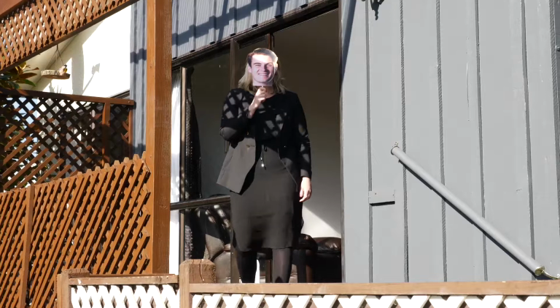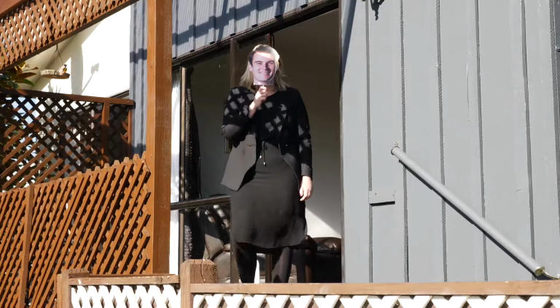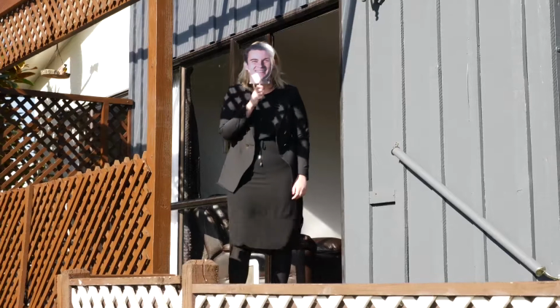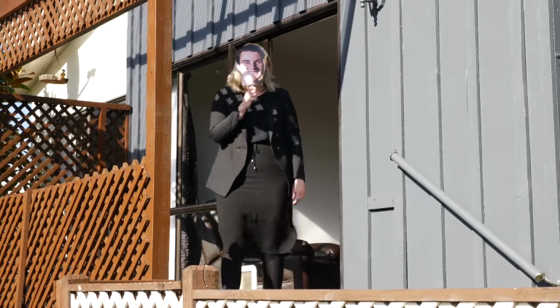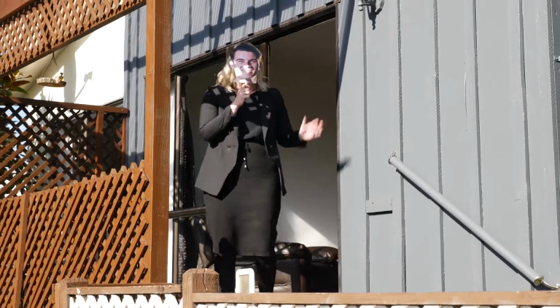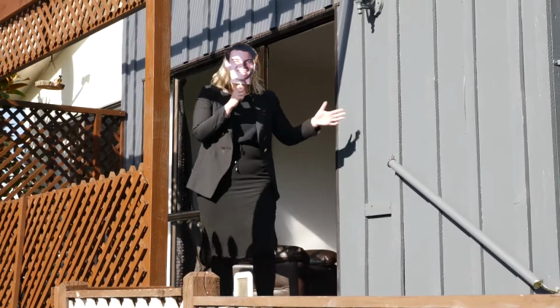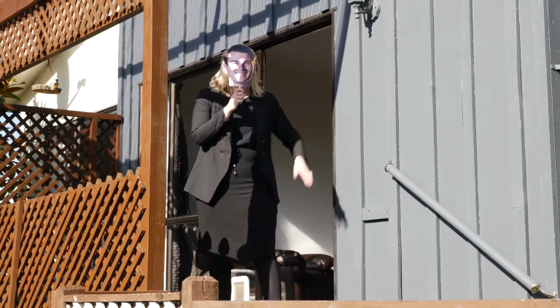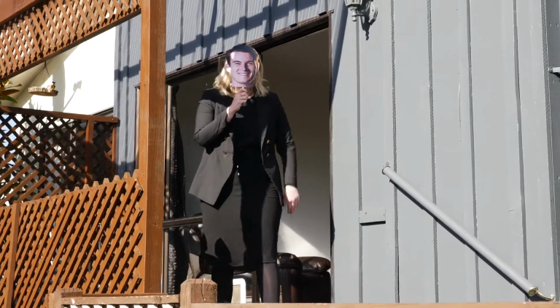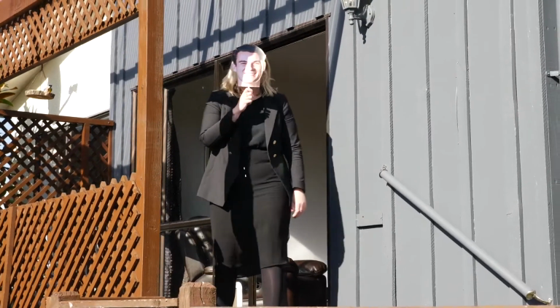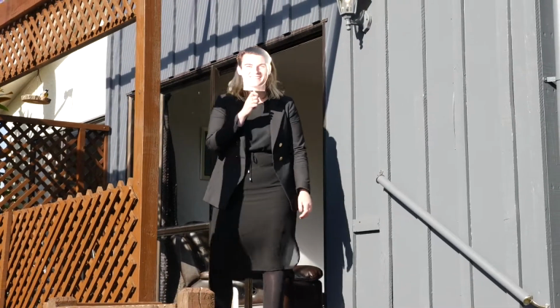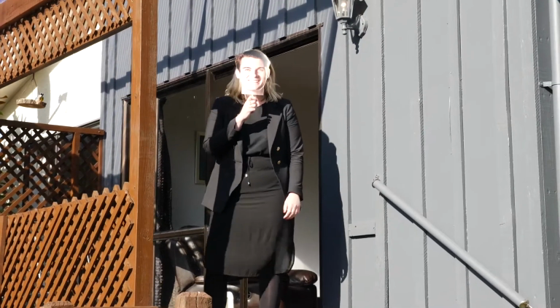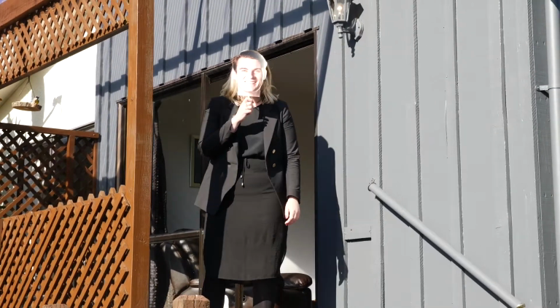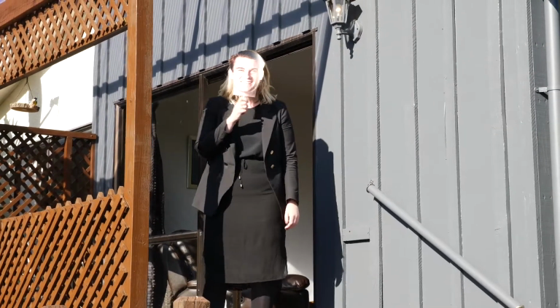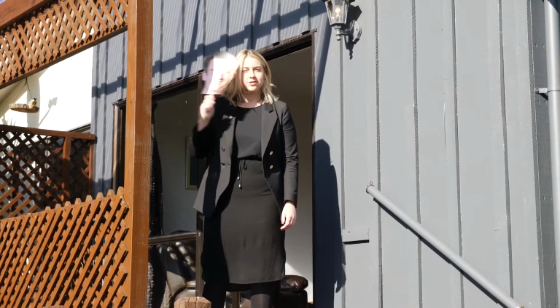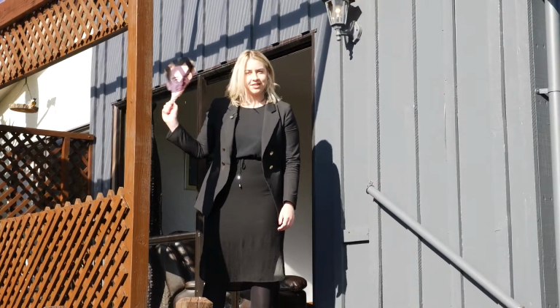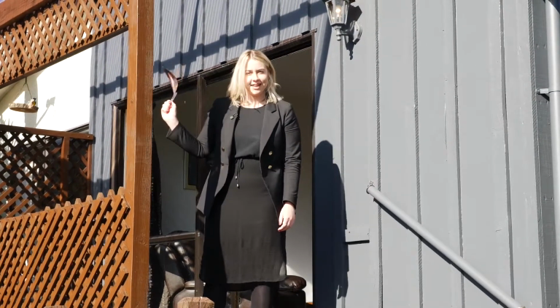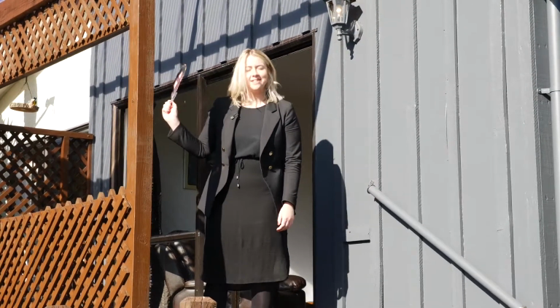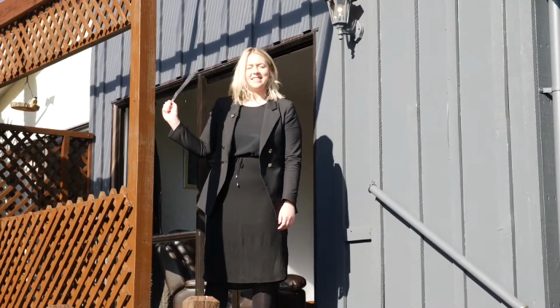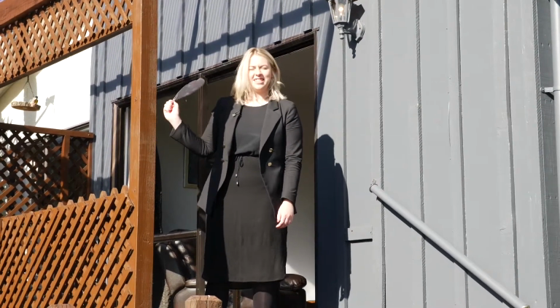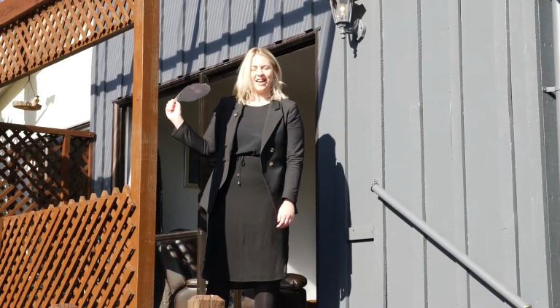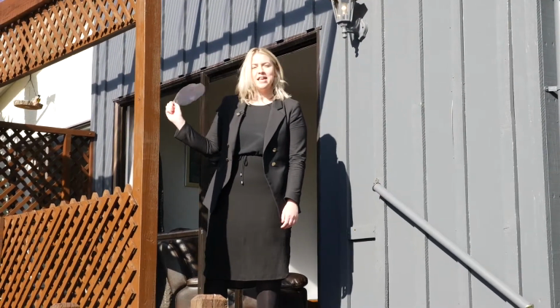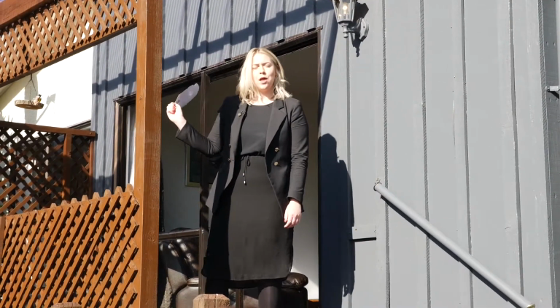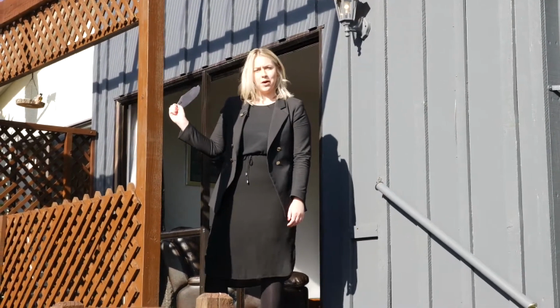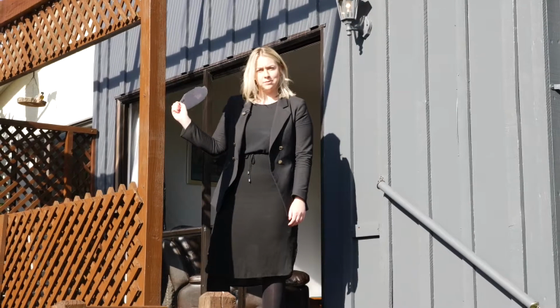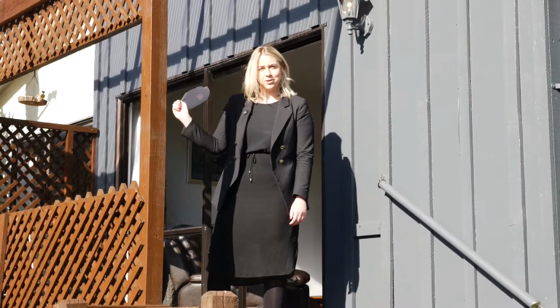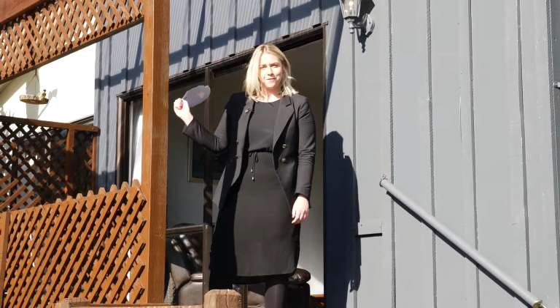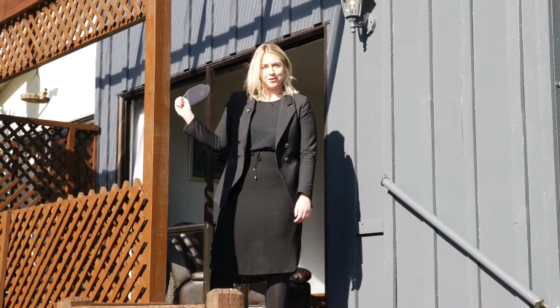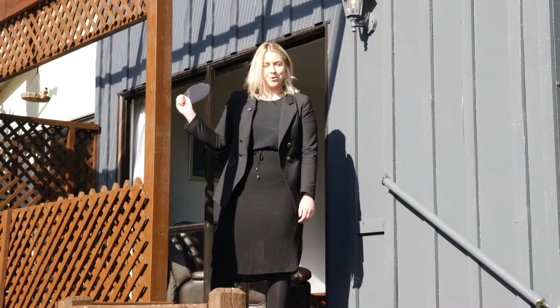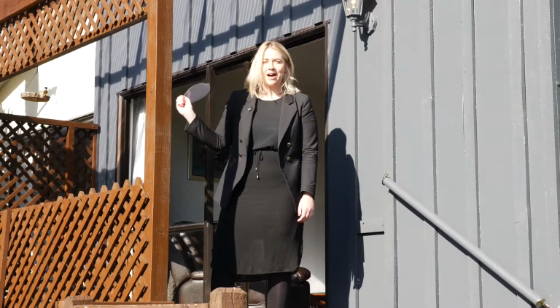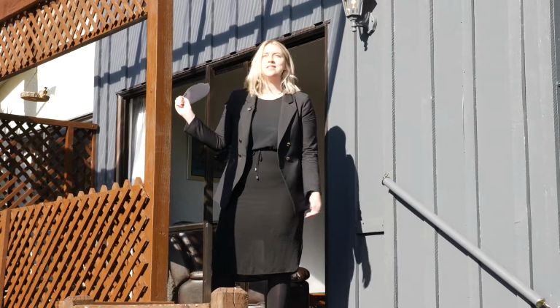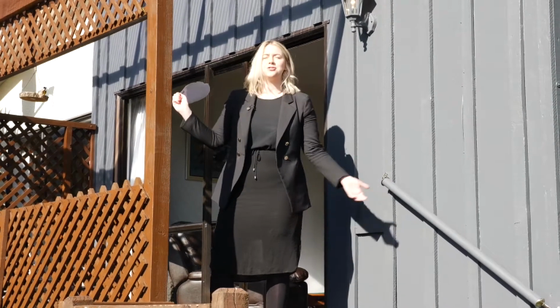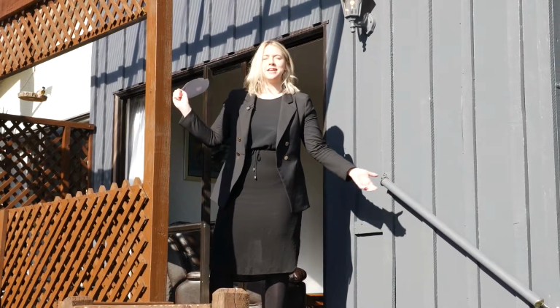Hey guys, it's Brent here from First National. Just kidding, it's Tyler and welcome to the first home buyers dream.